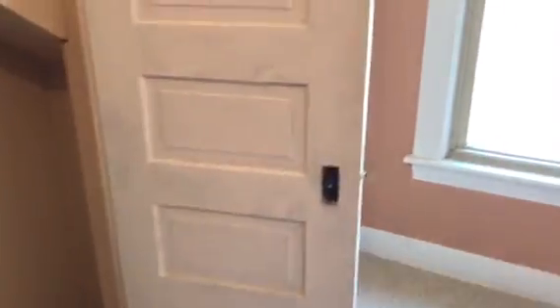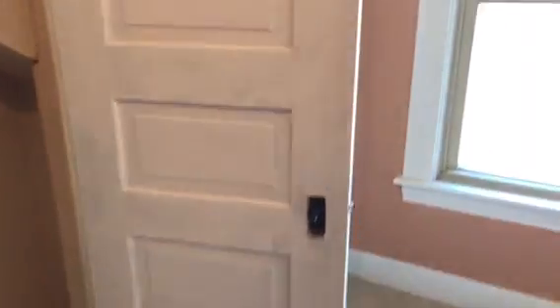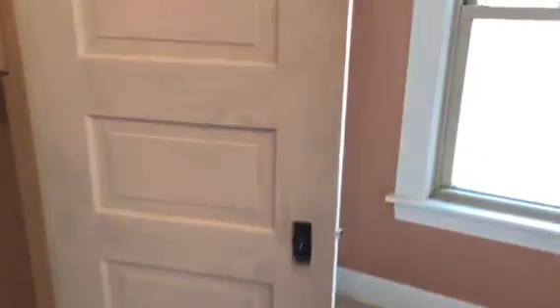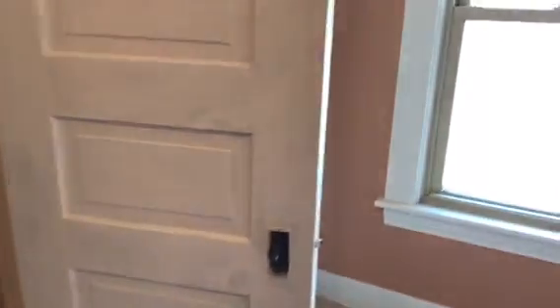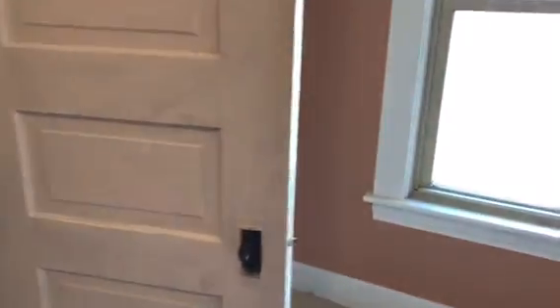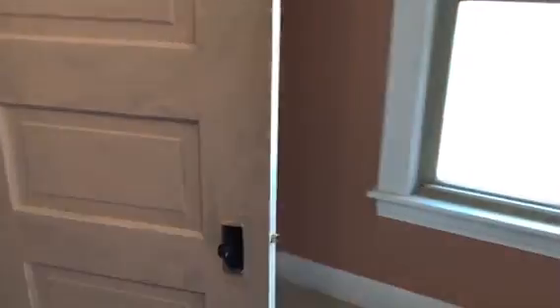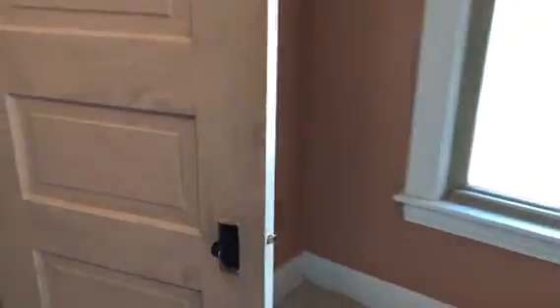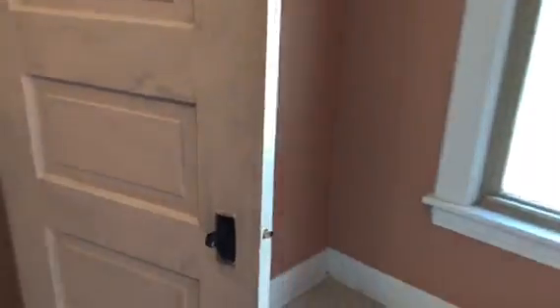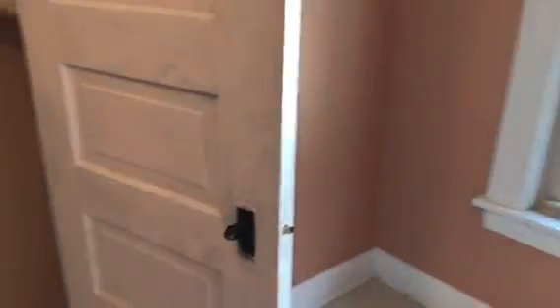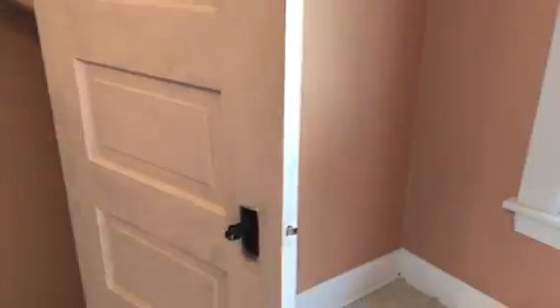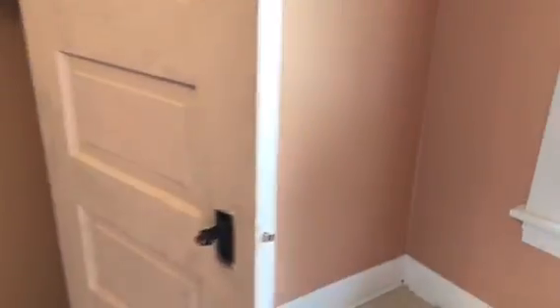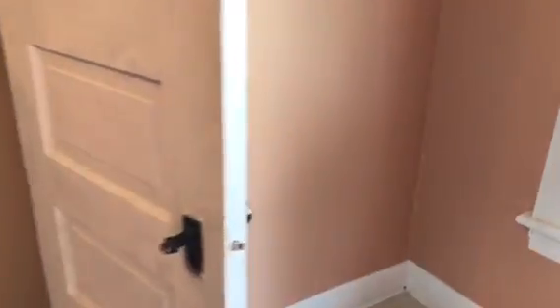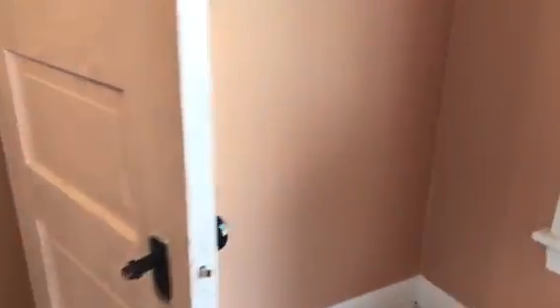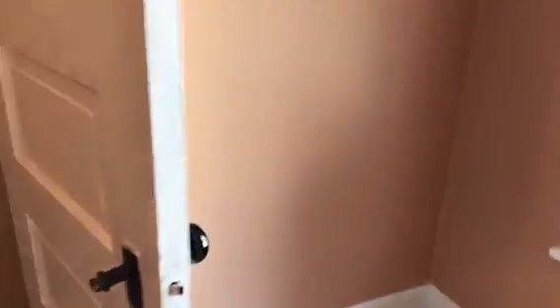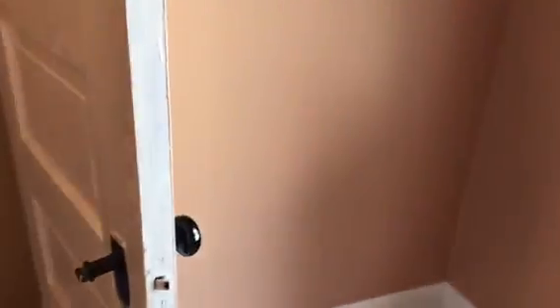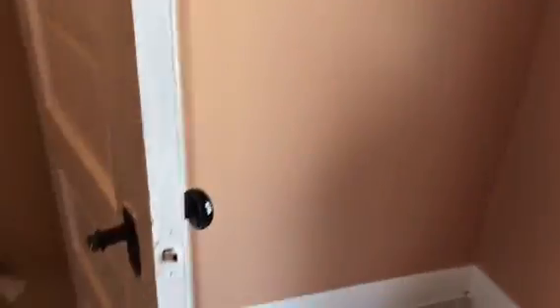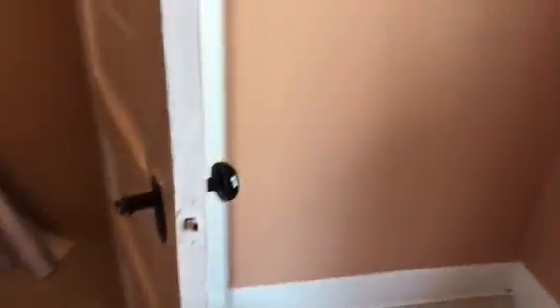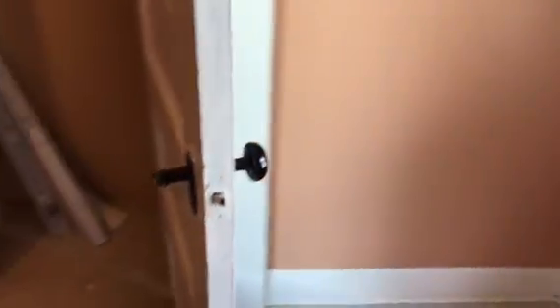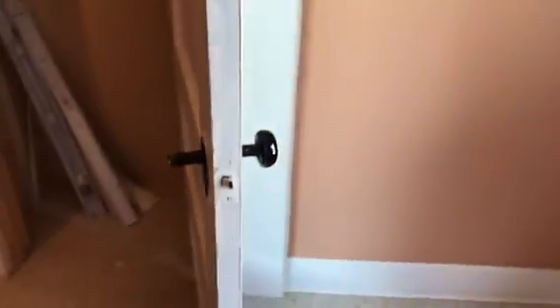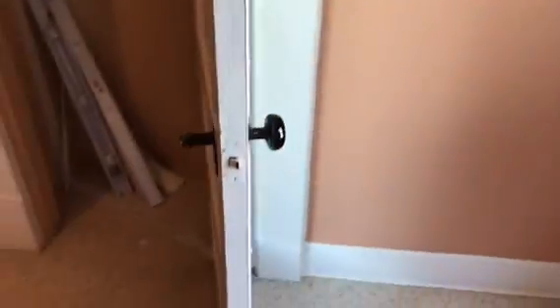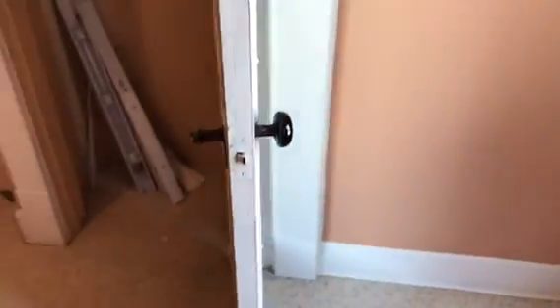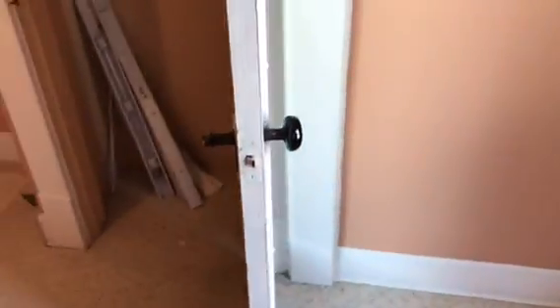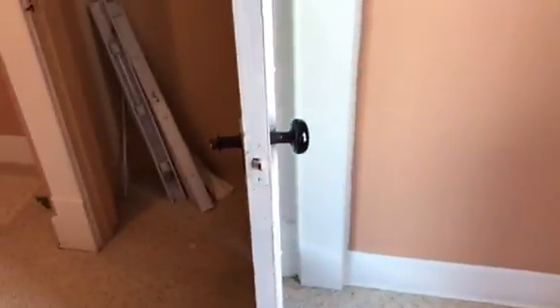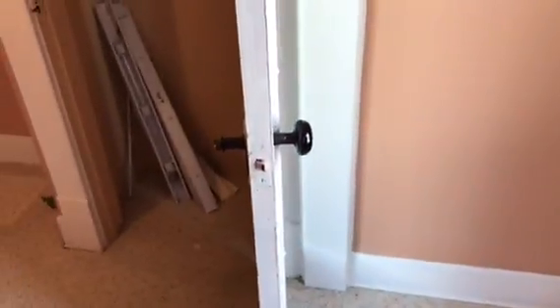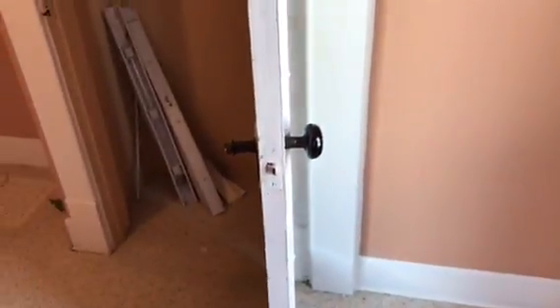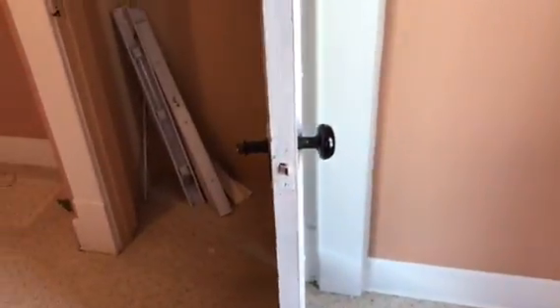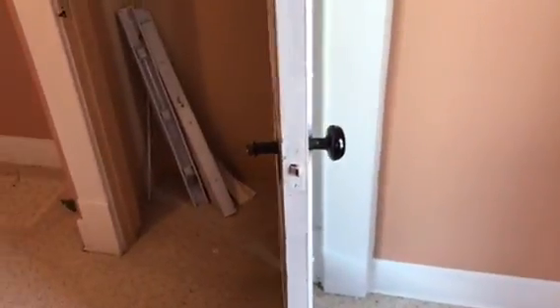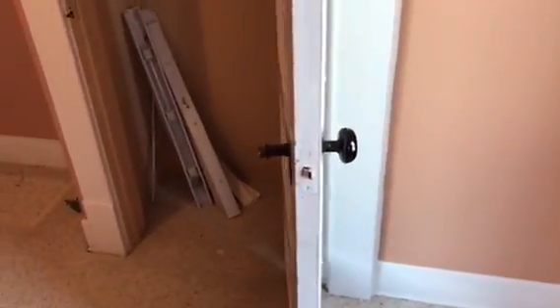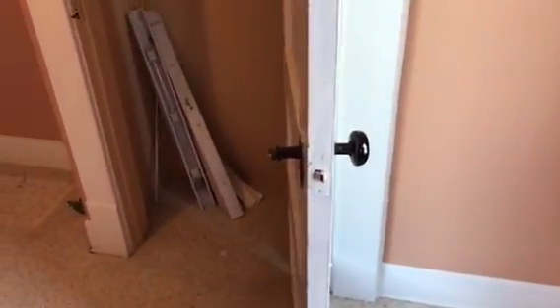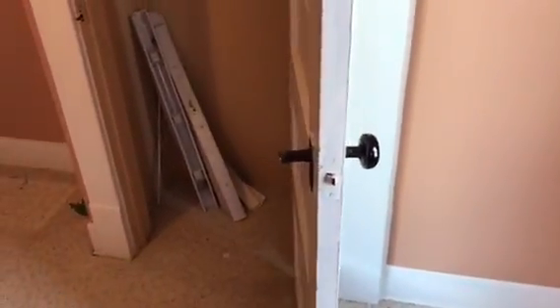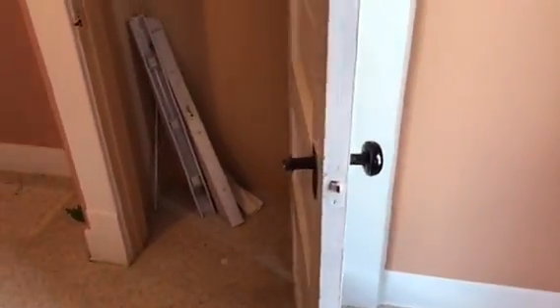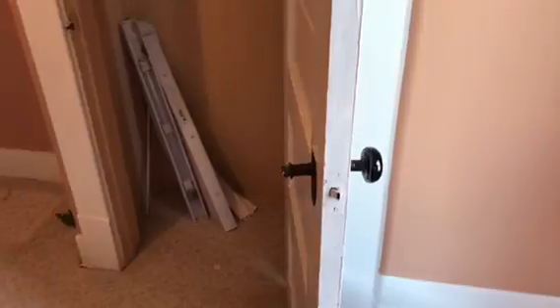Bedroom closet — the pass-through is broken and will need a new one put on.